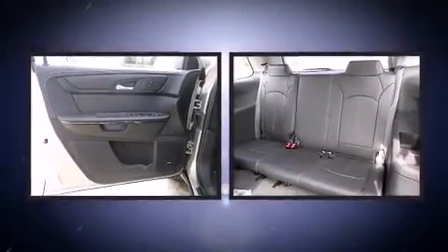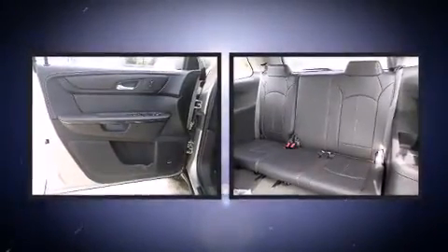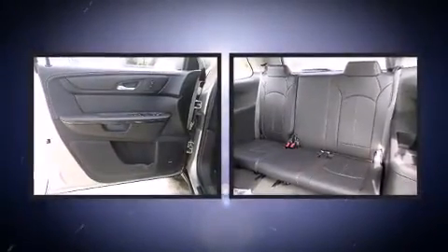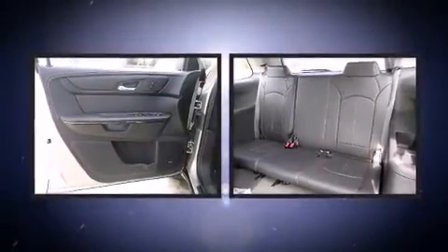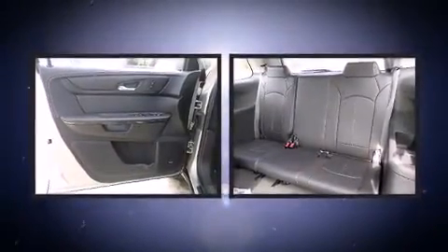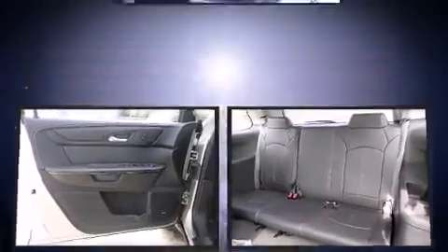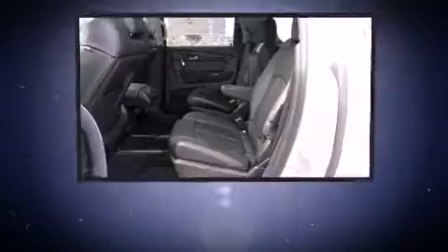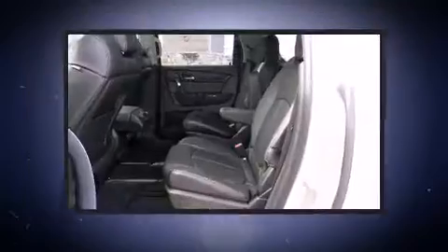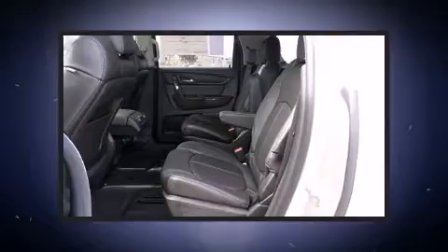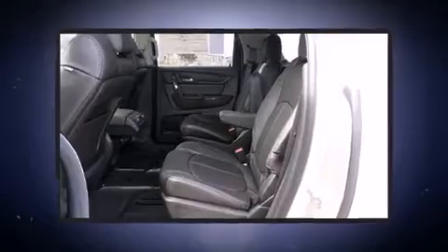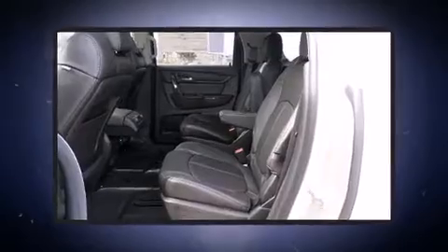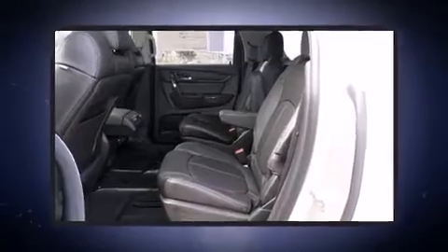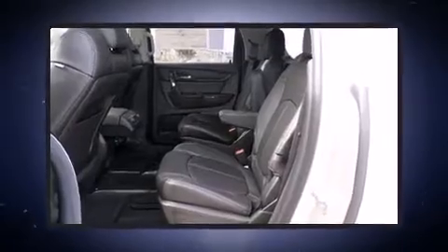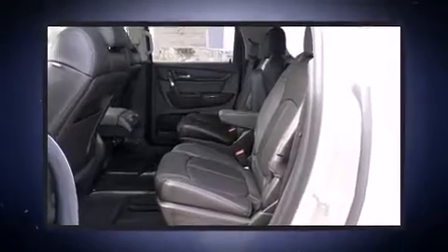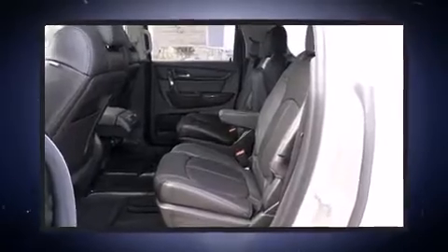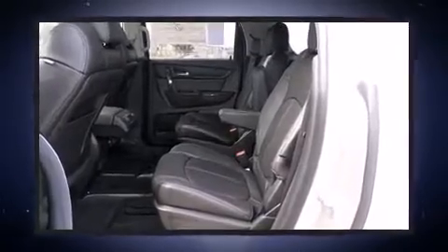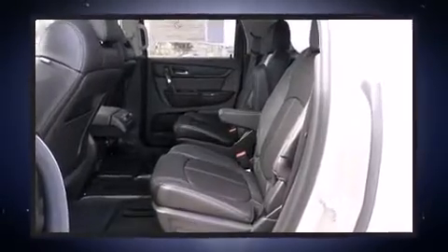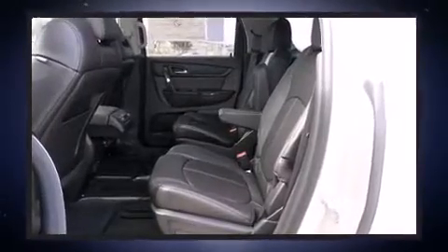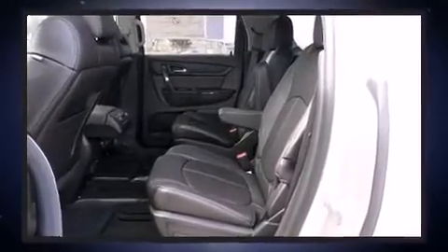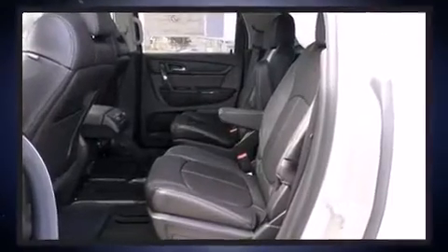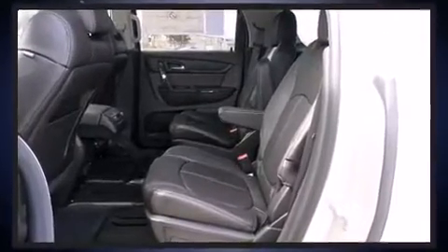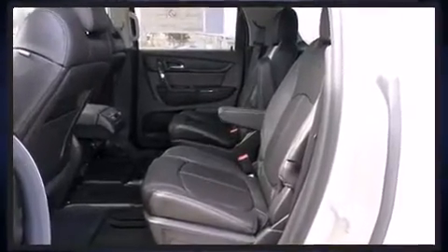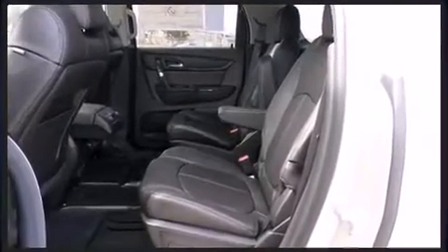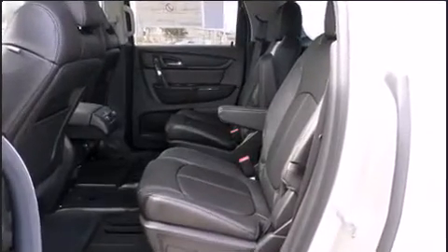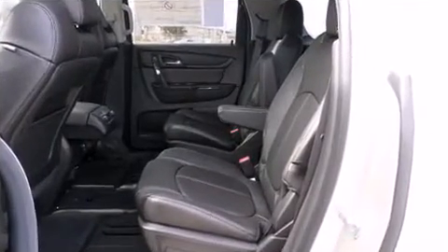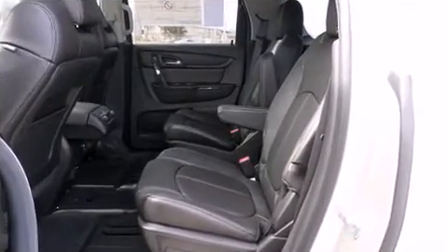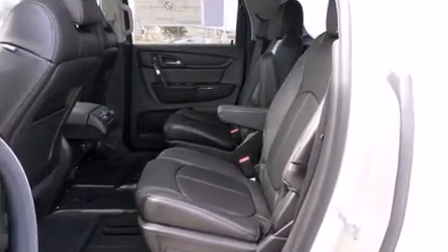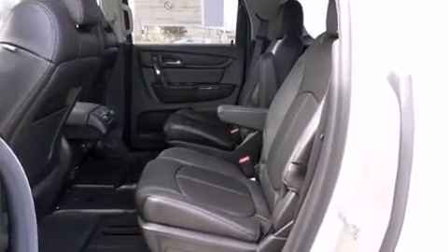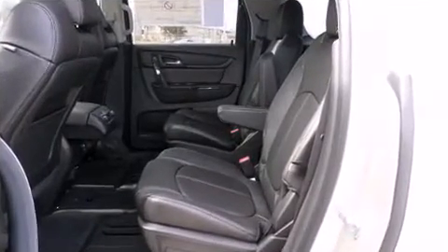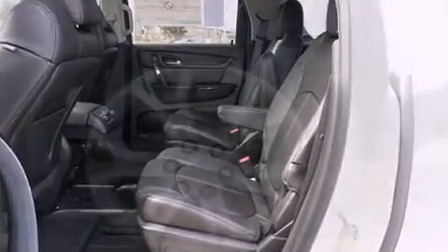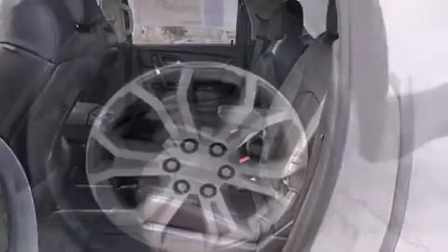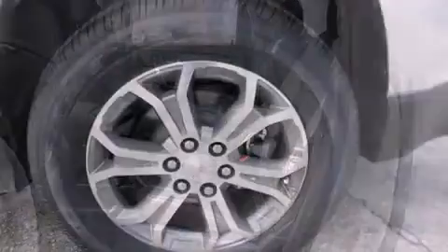Audio features include a CD player with MP3 capability and 10 speakers, providing excellent sound throughout the cabin.